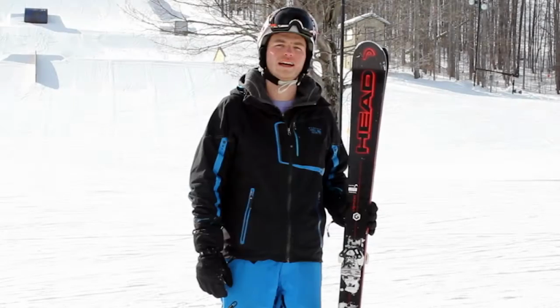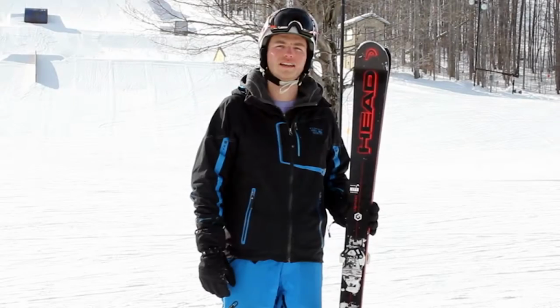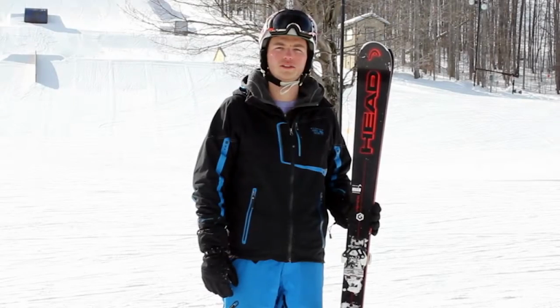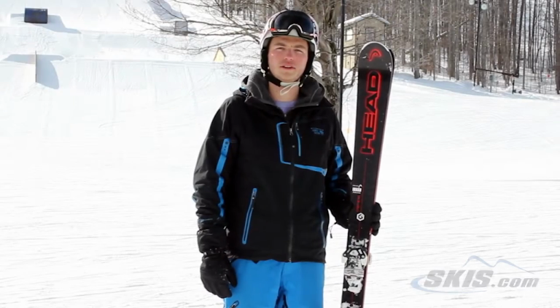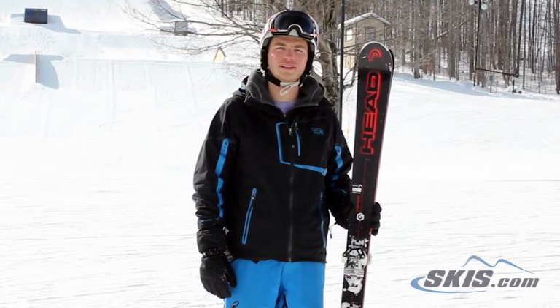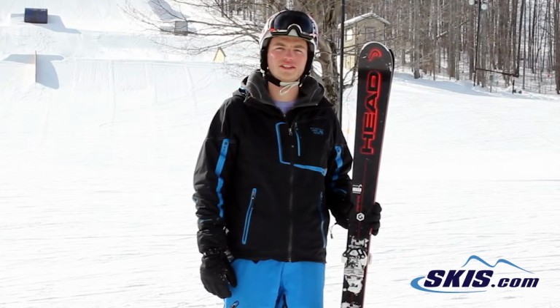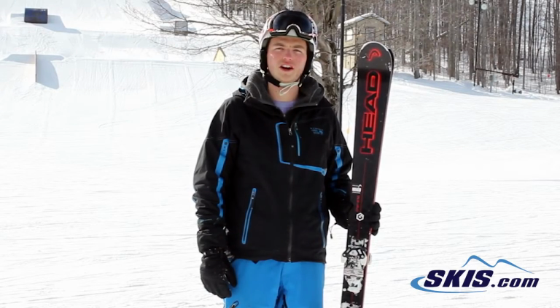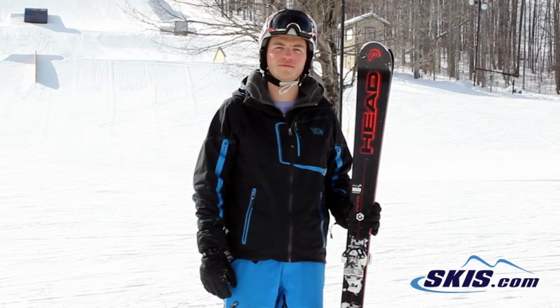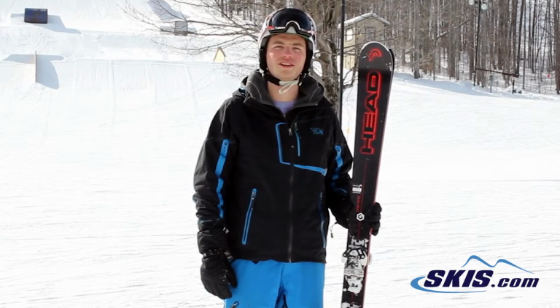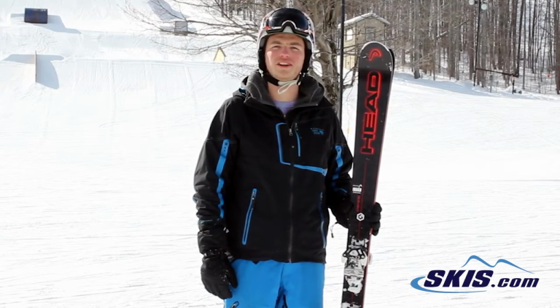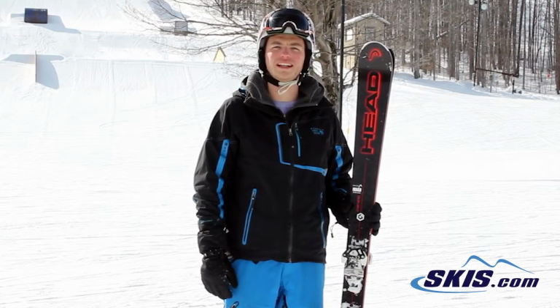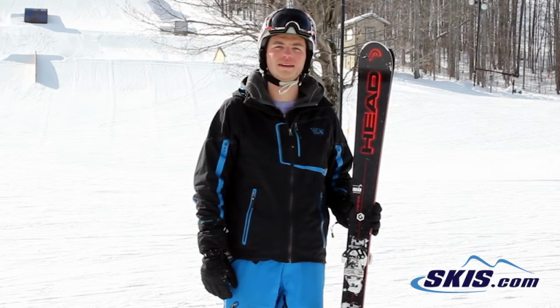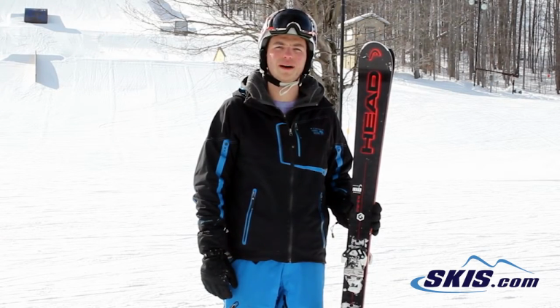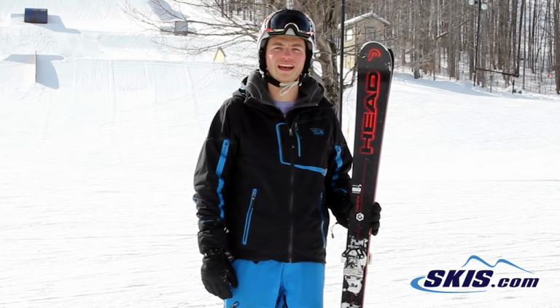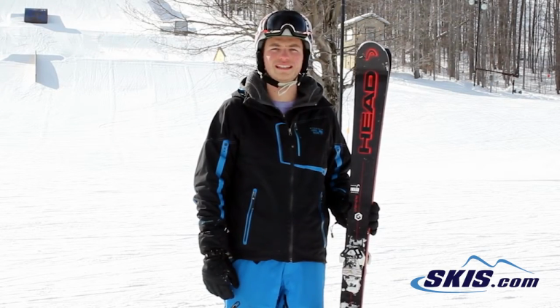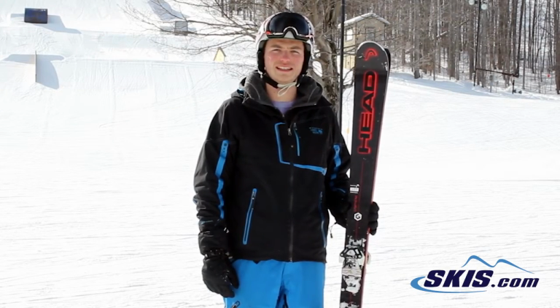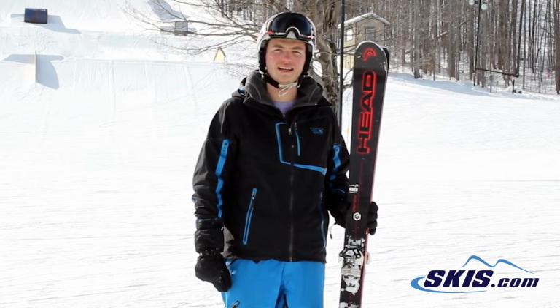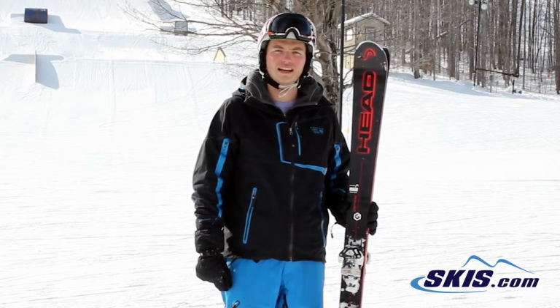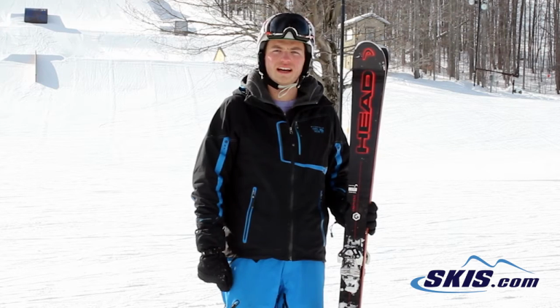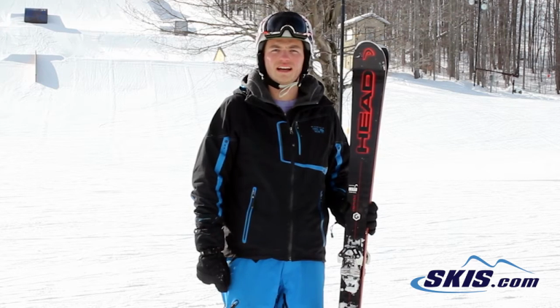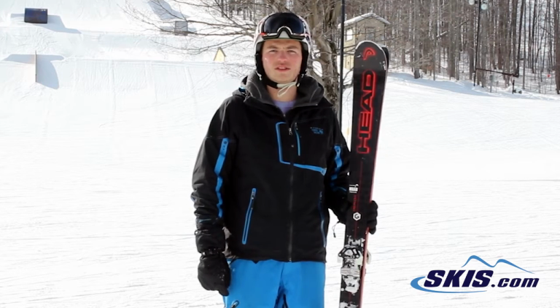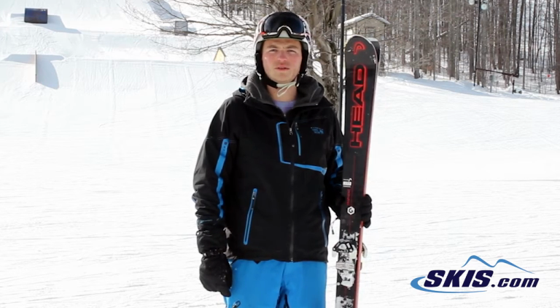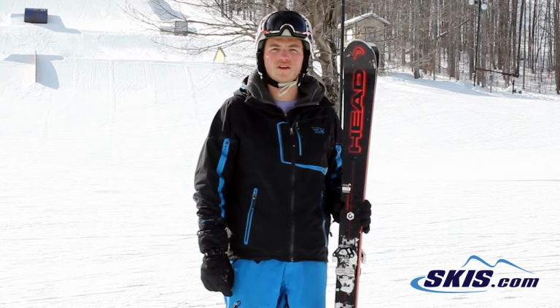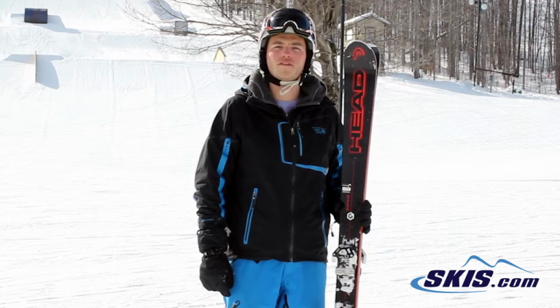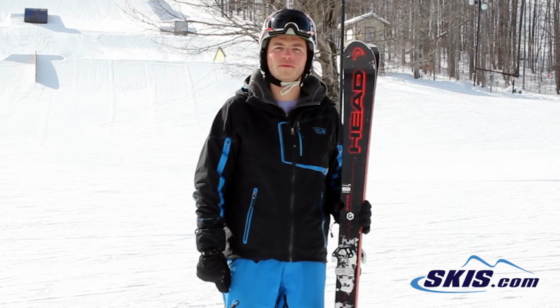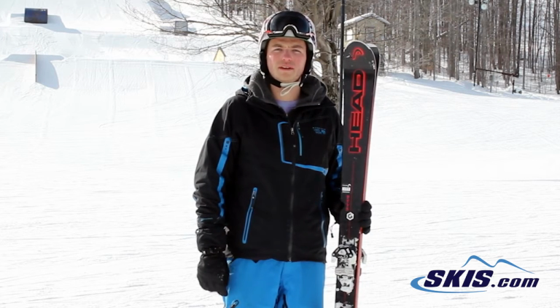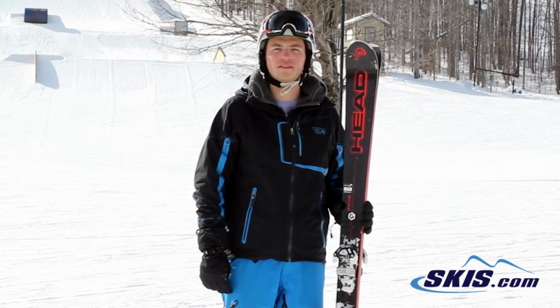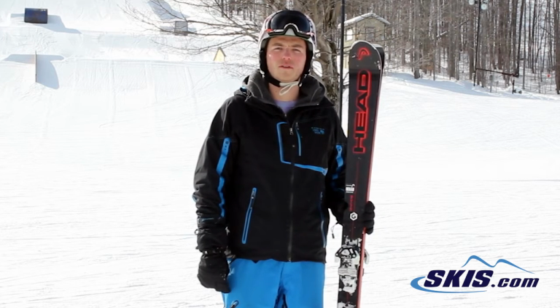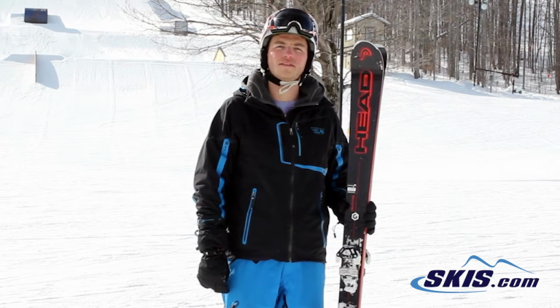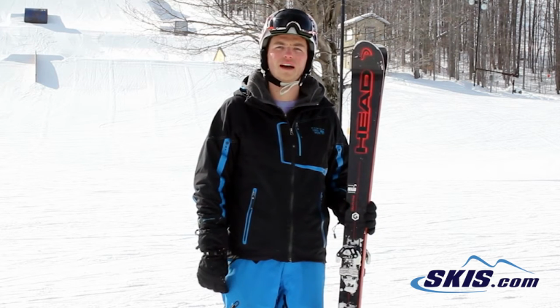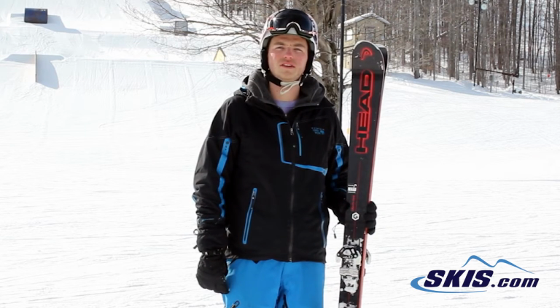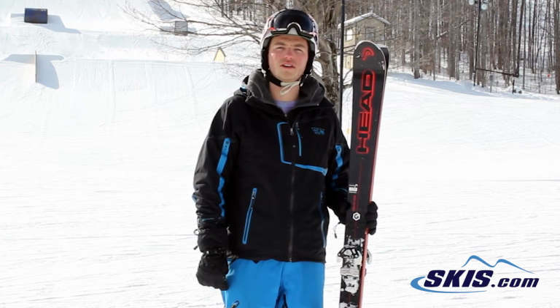Hey, this is Lucas. I just got off the Monster 88 by Head Skis. If the ski was alright for me, I'm going to give it 4 out of 5 stars.